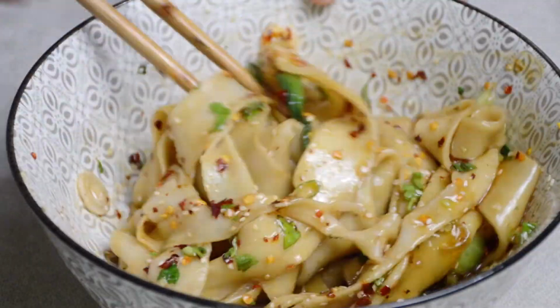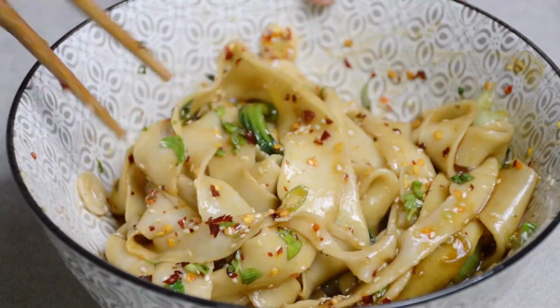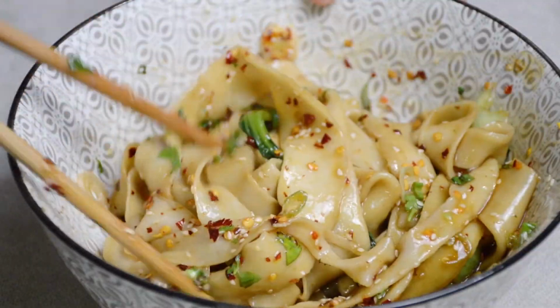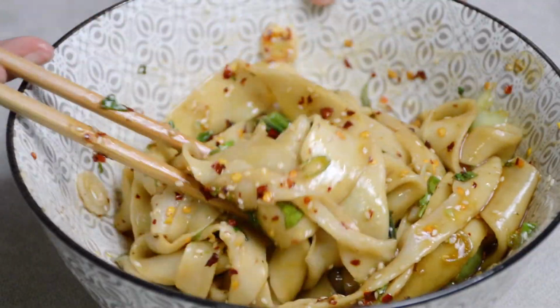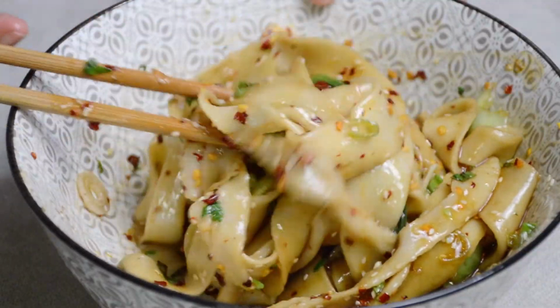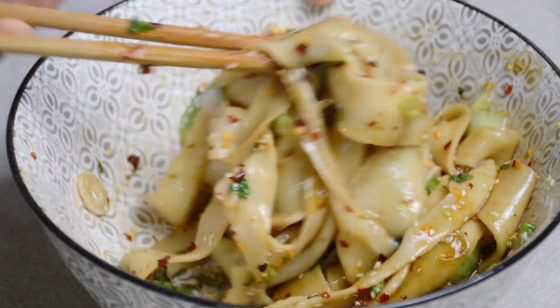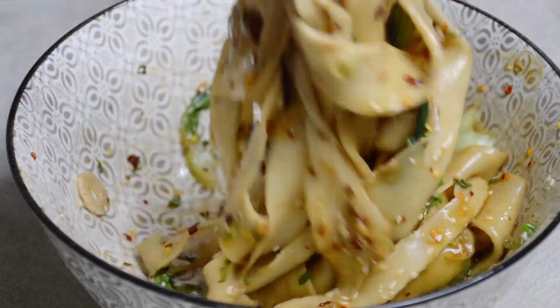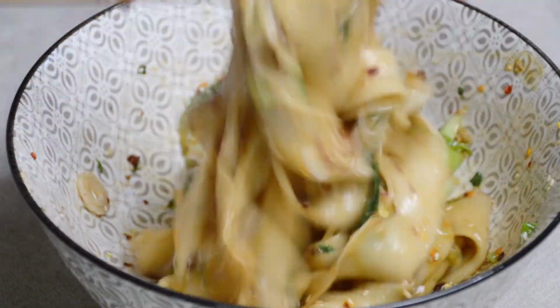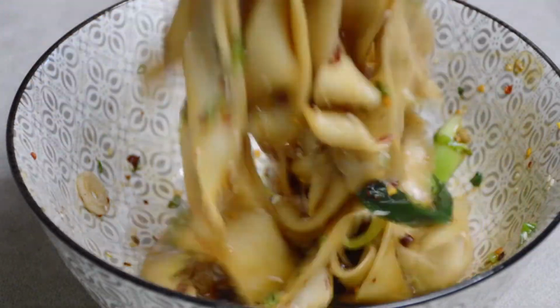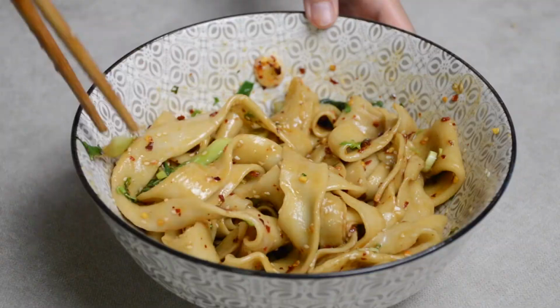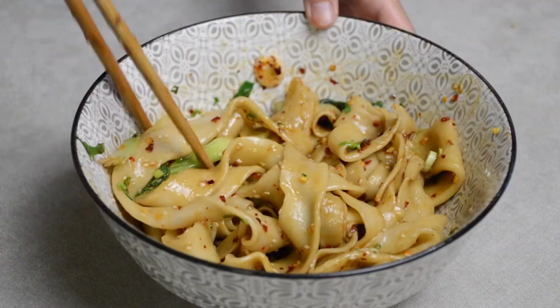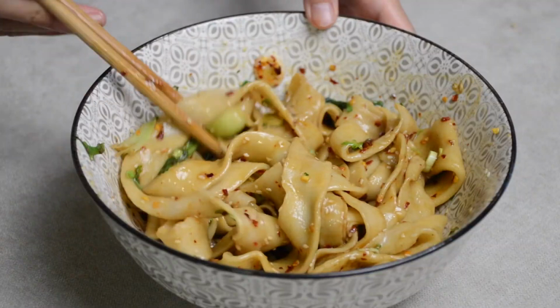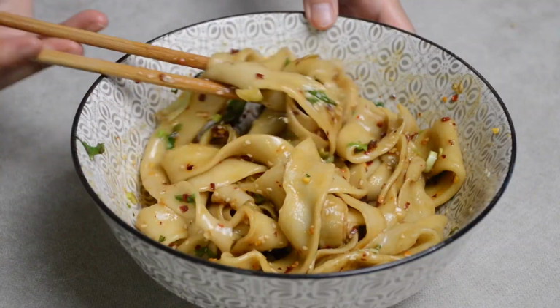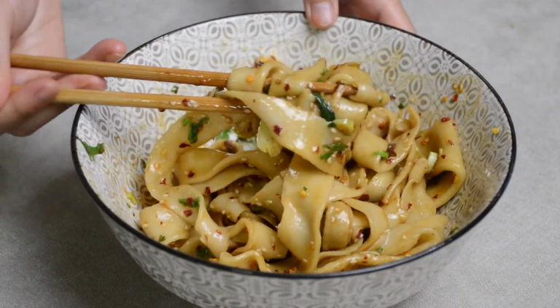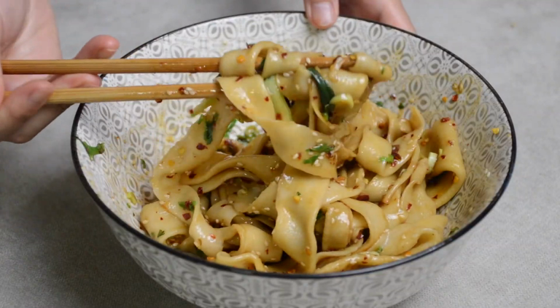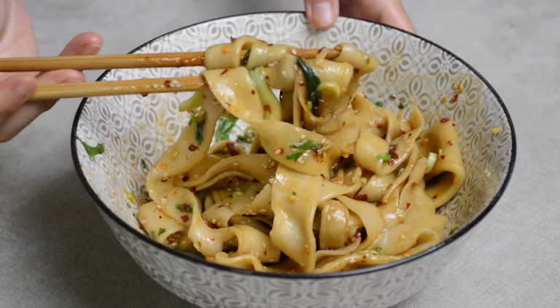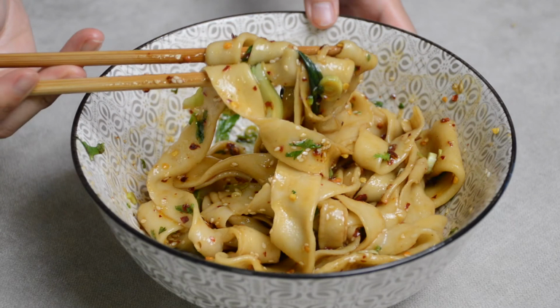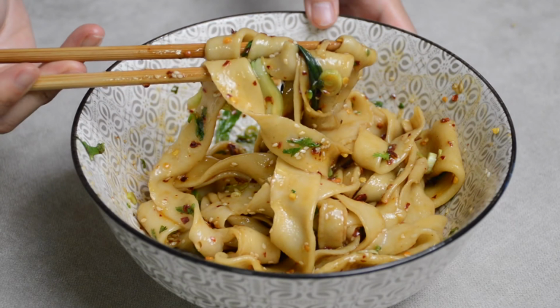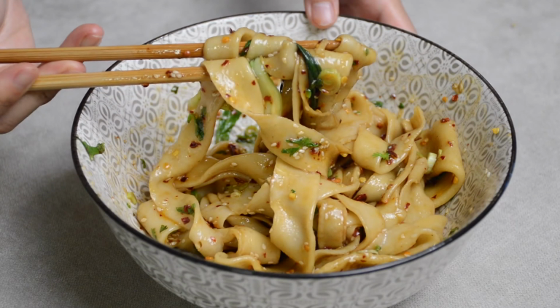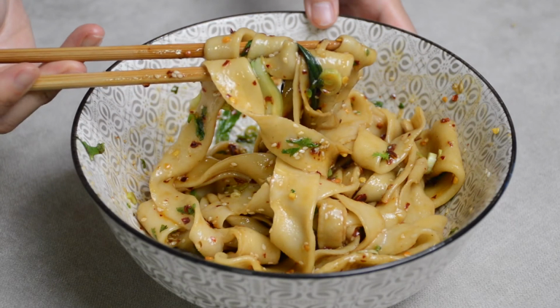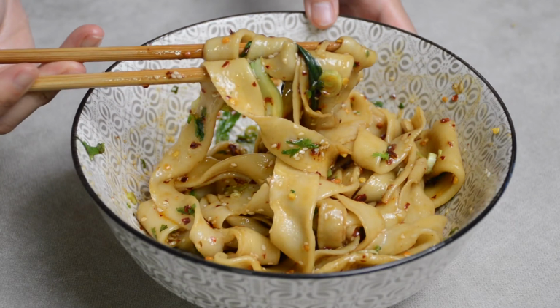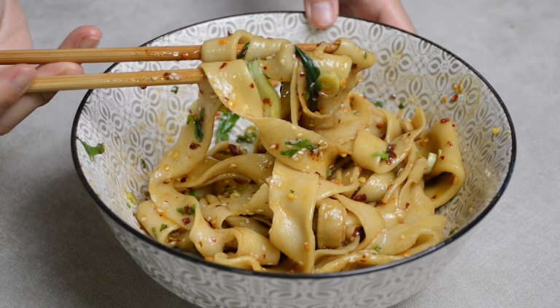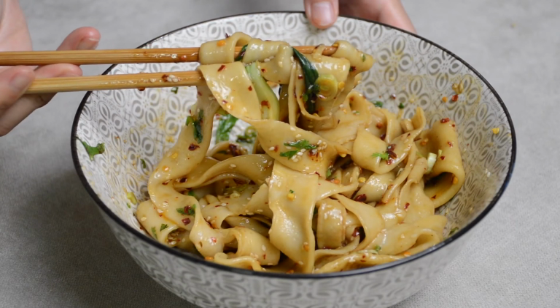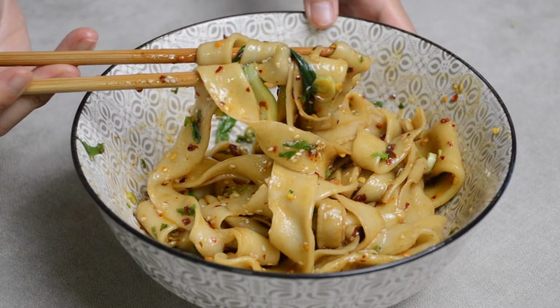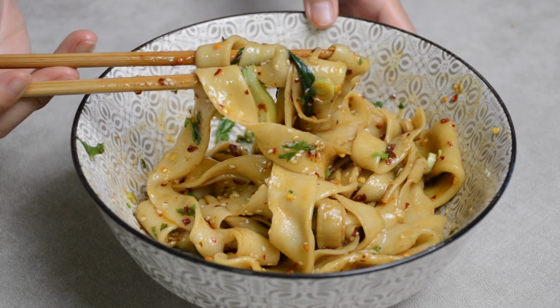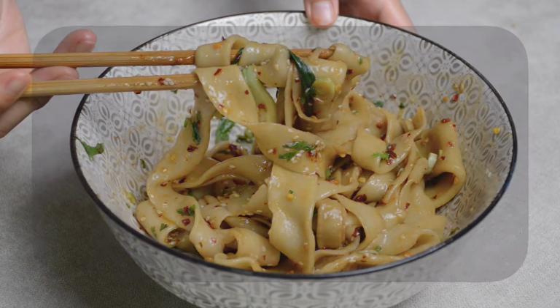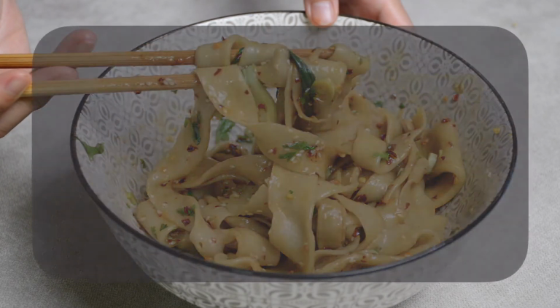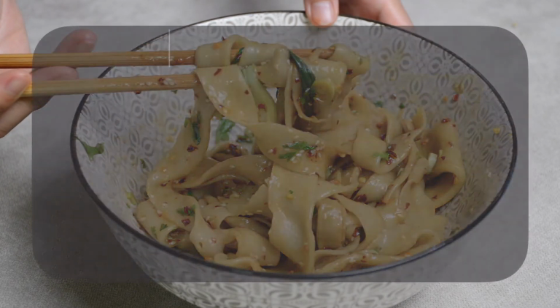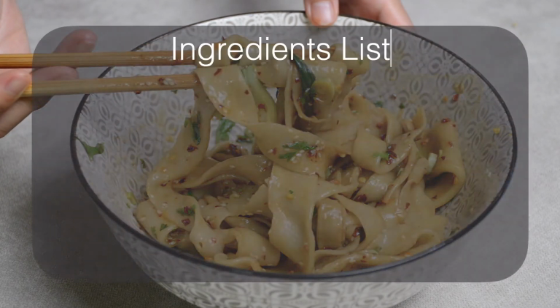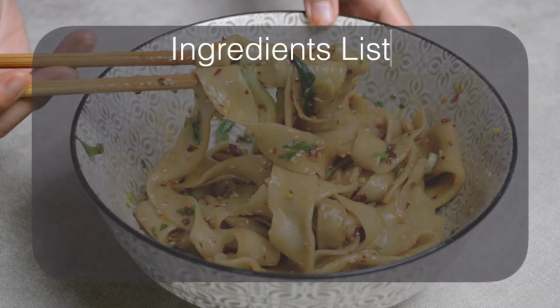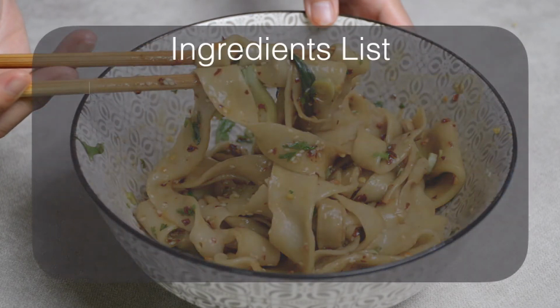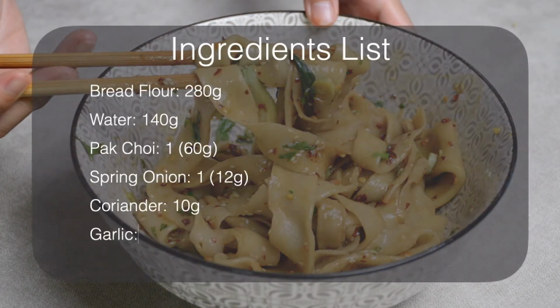If you like the recipe, please subscribe for more. Thank you for watching and see you next time!